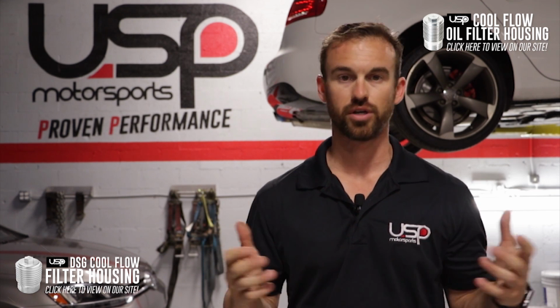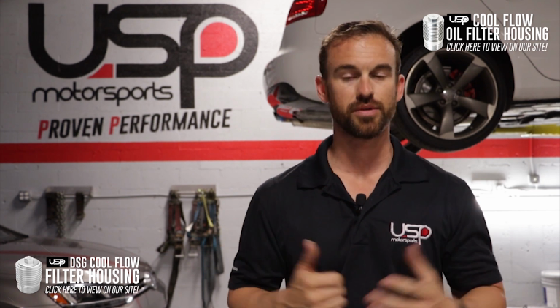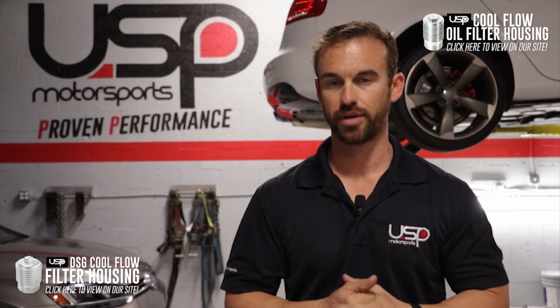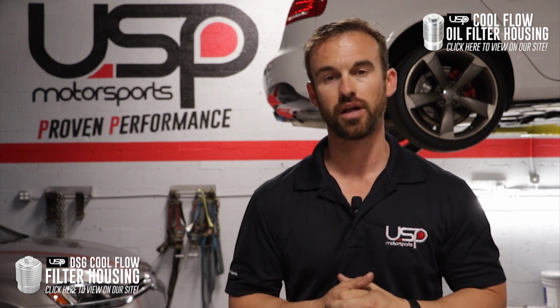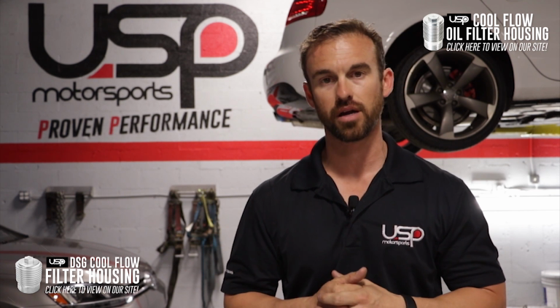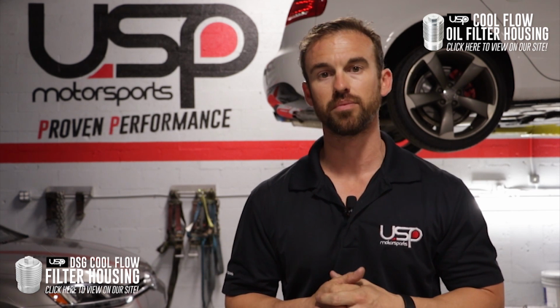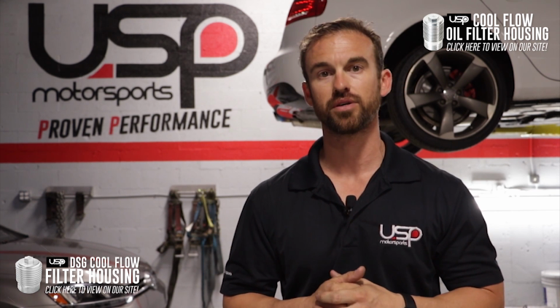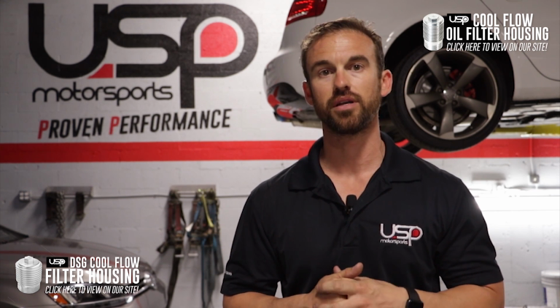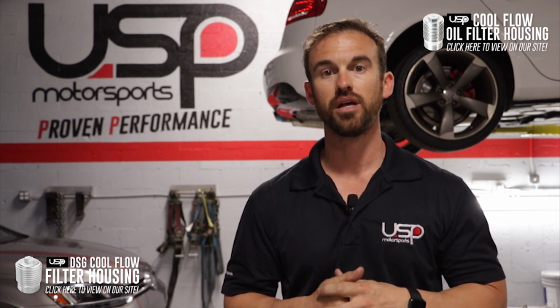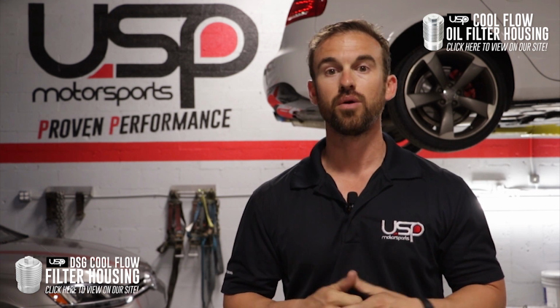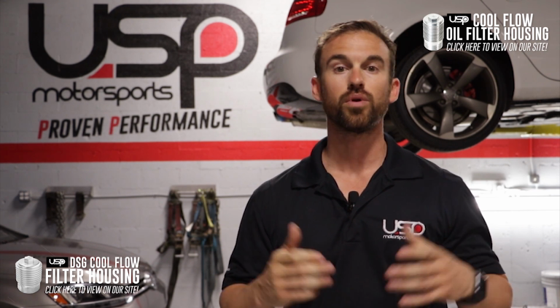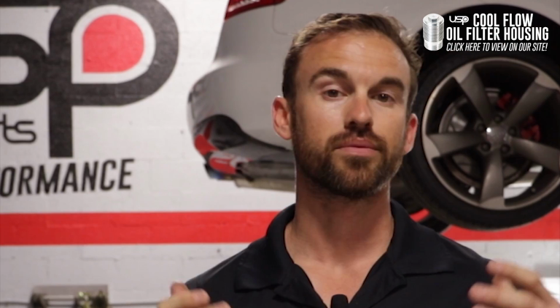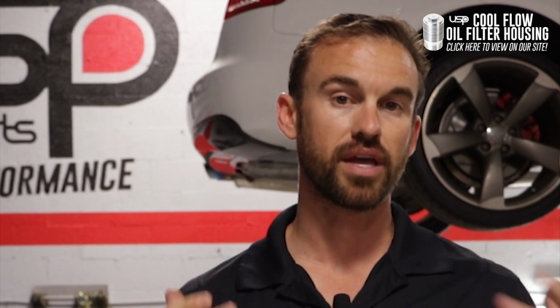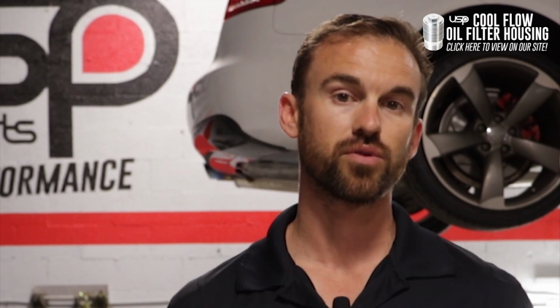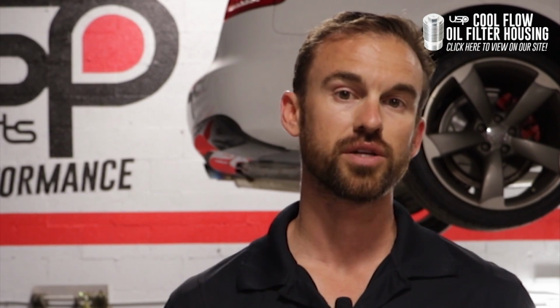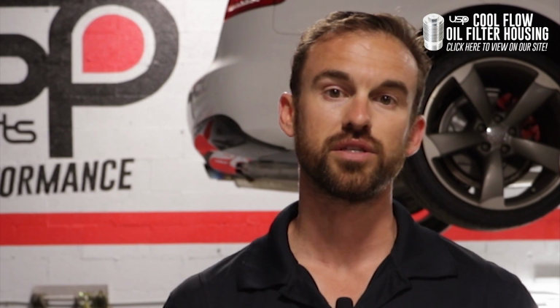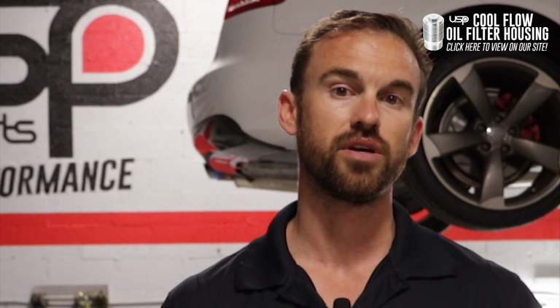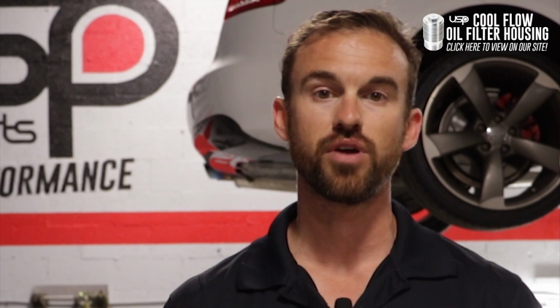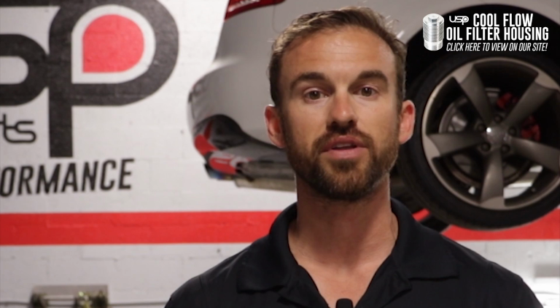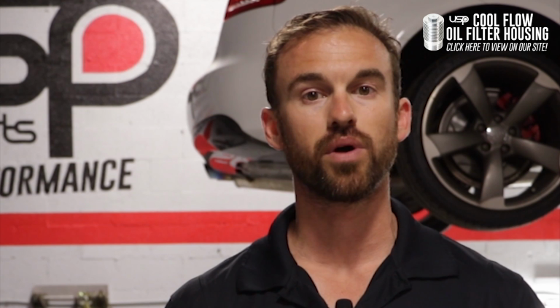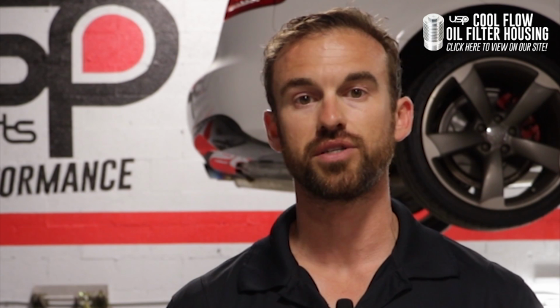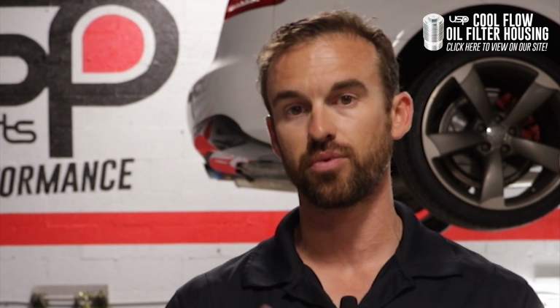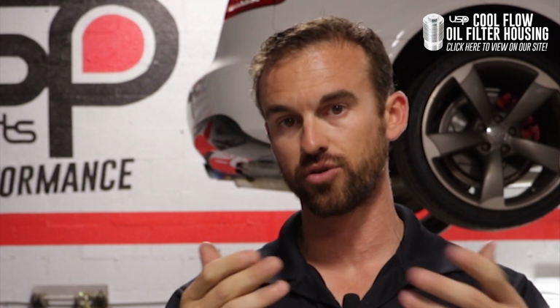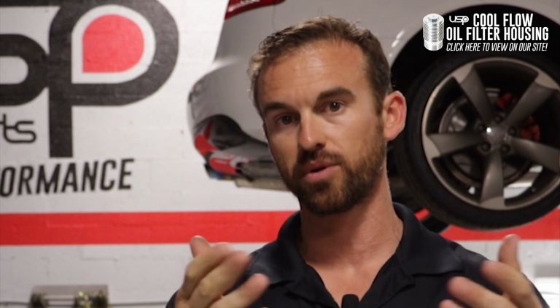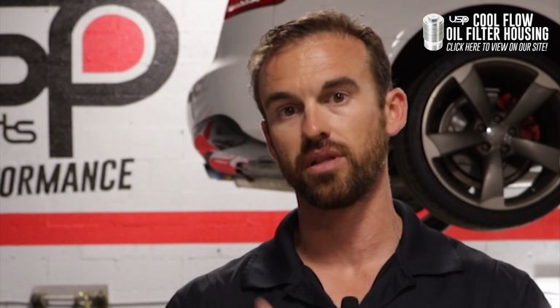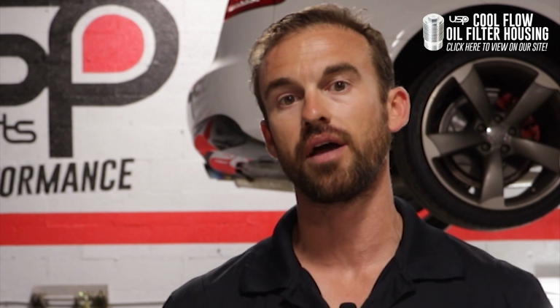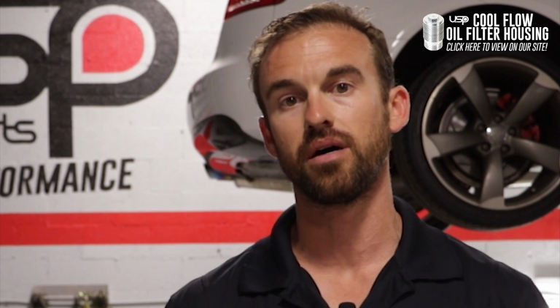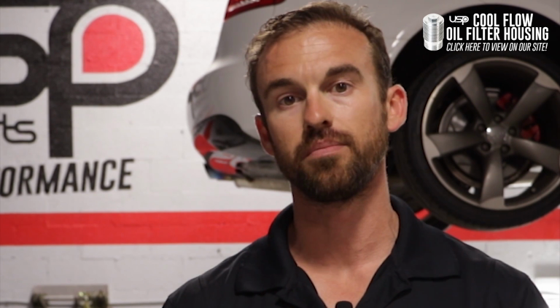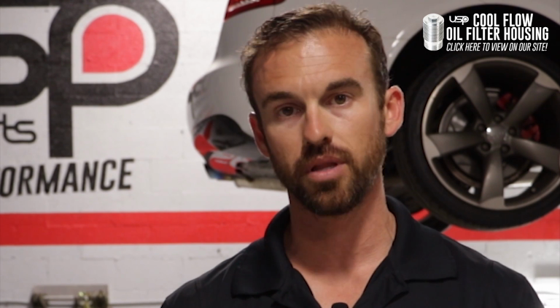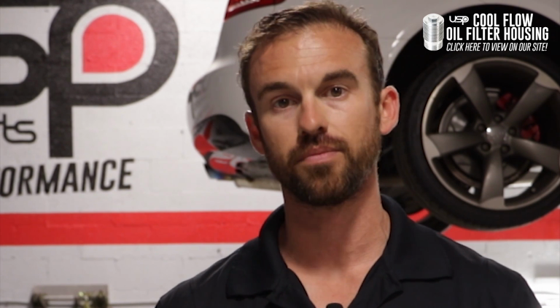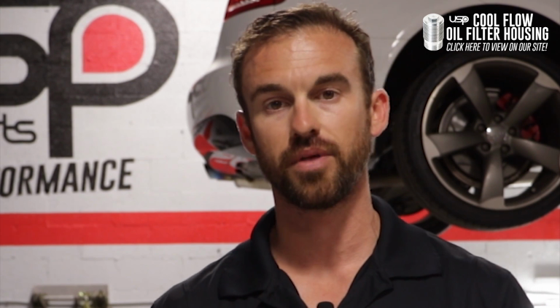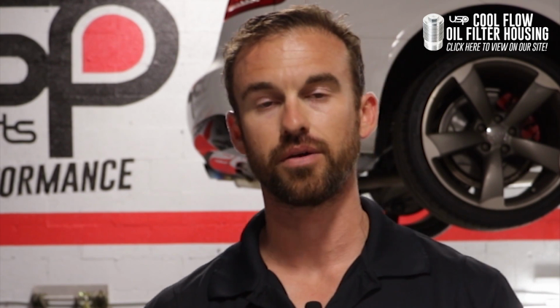Trust me, you'll get a lot of compliments on it. Thanks for watching this video. If you have any questions, please drop us a line below. Thank you.